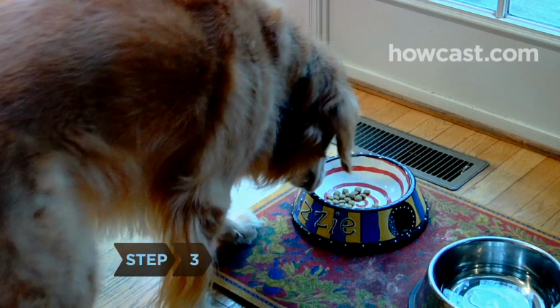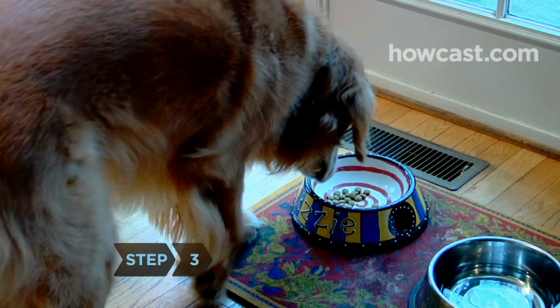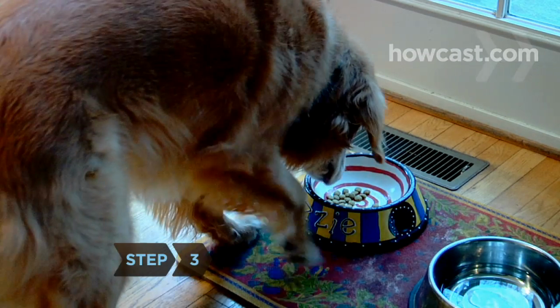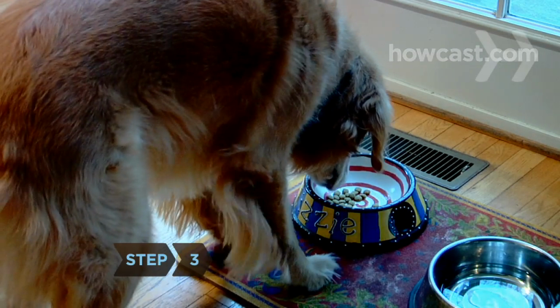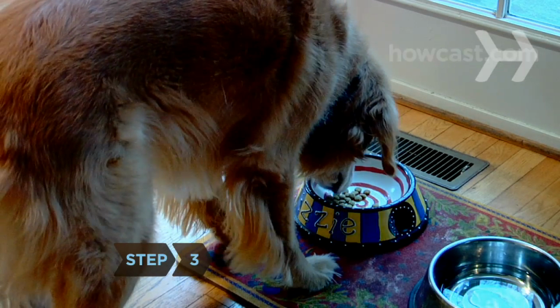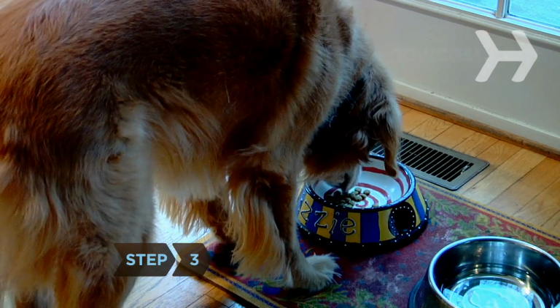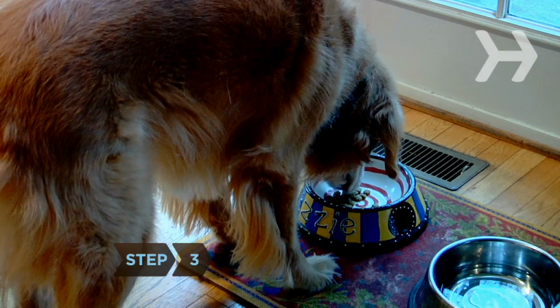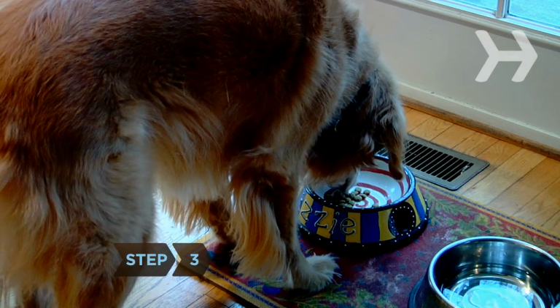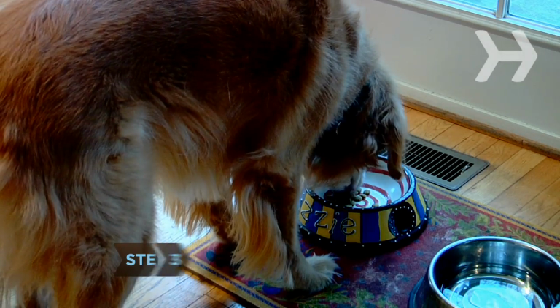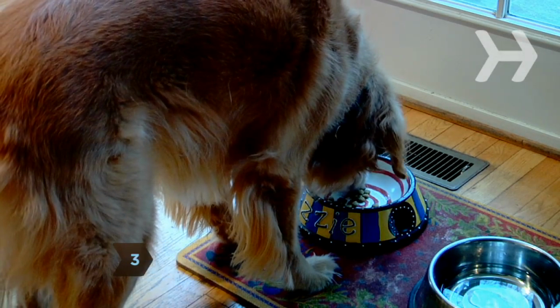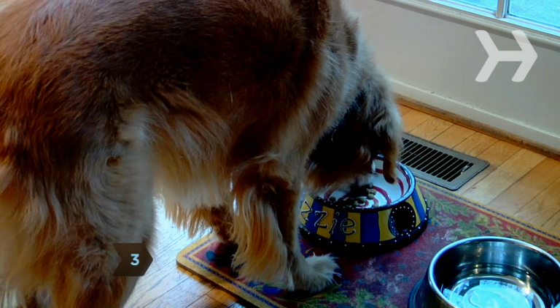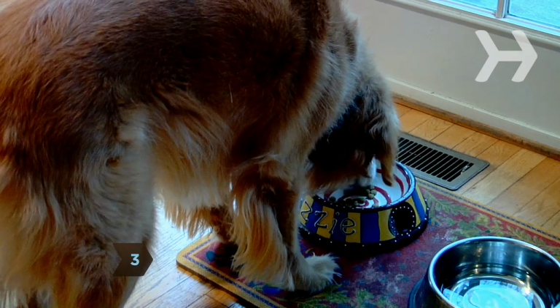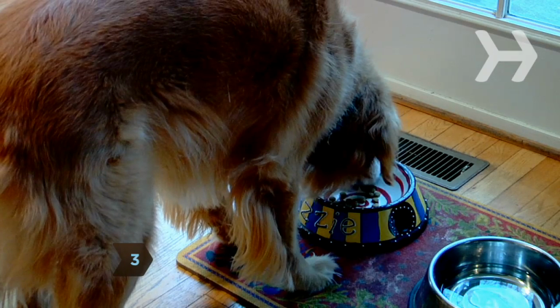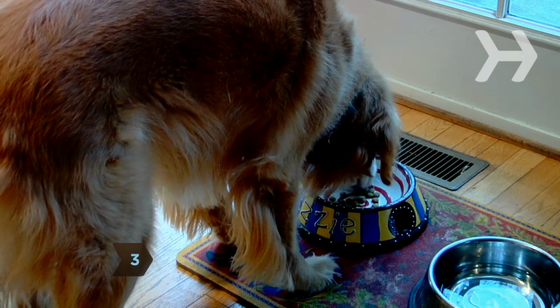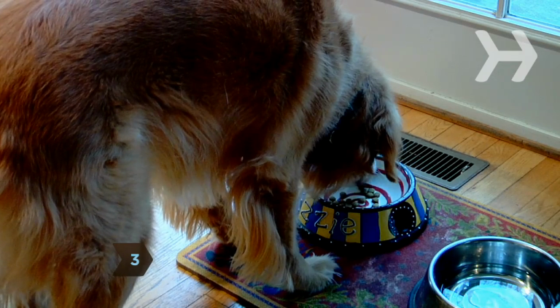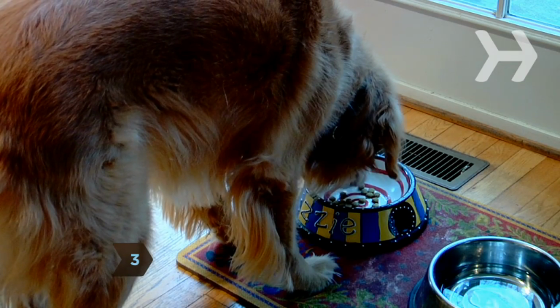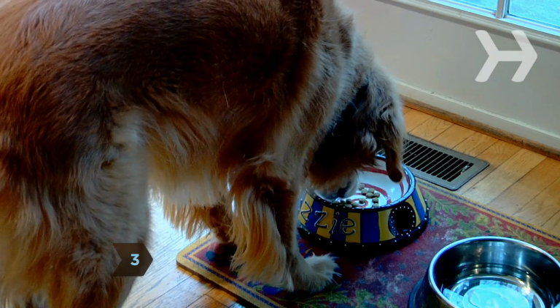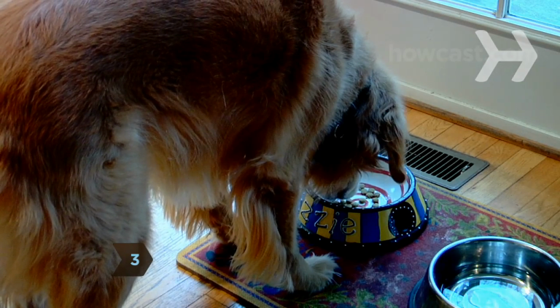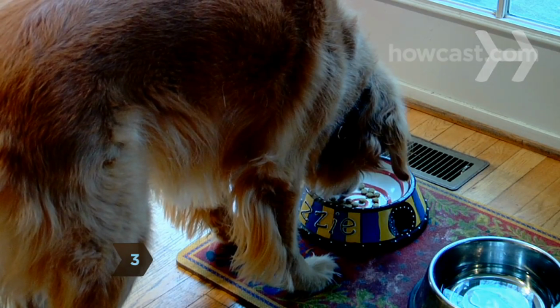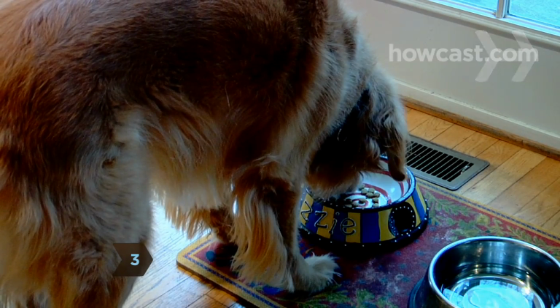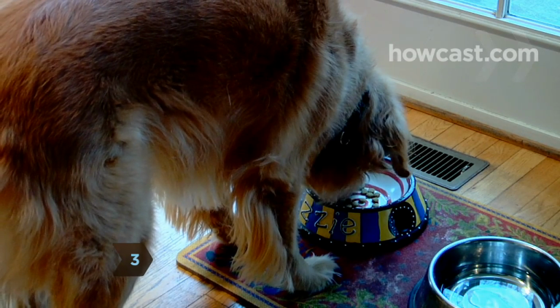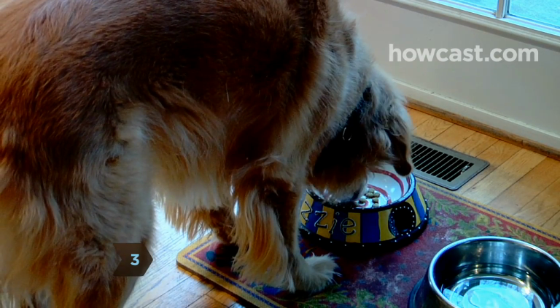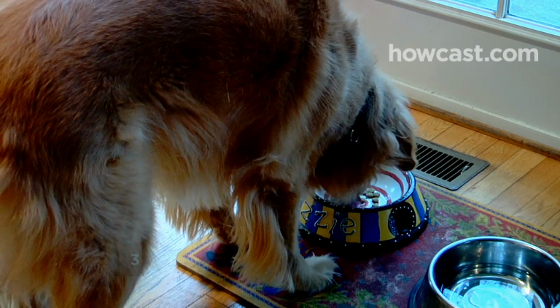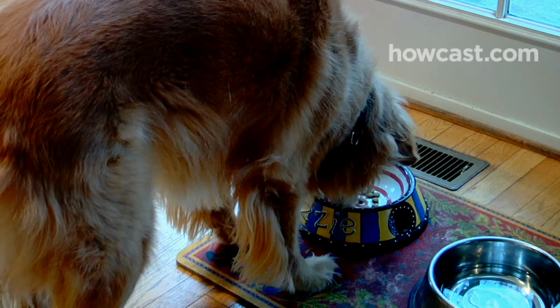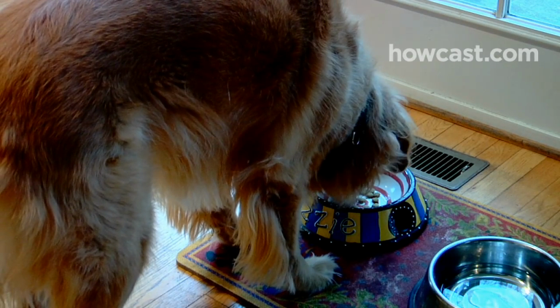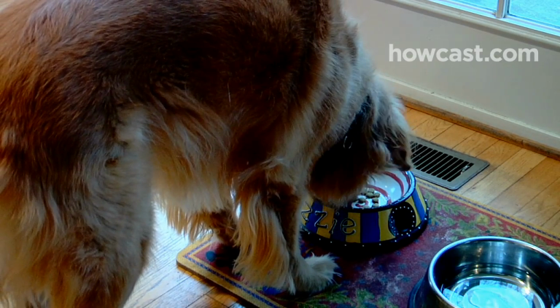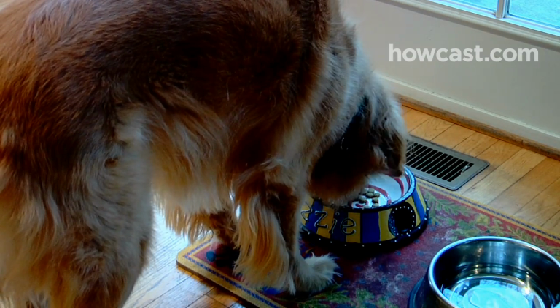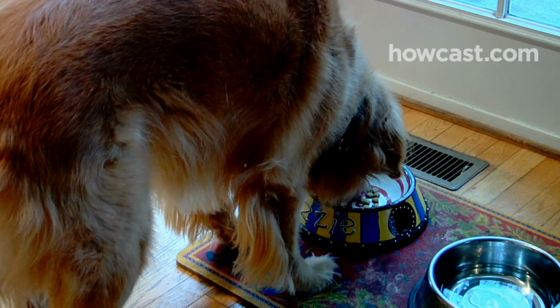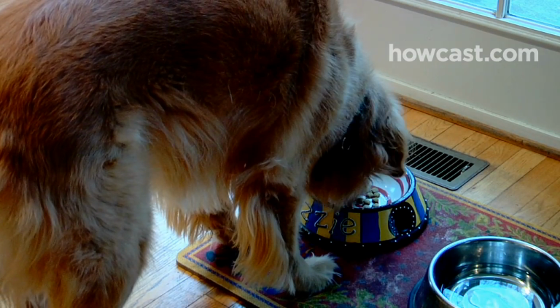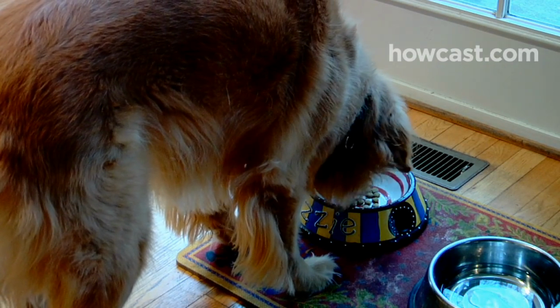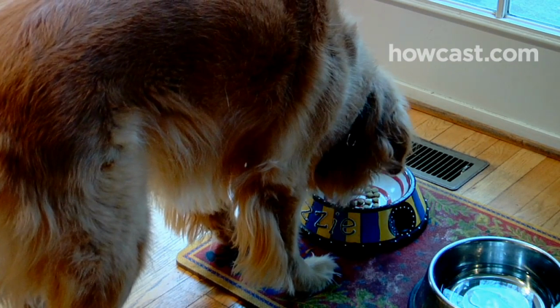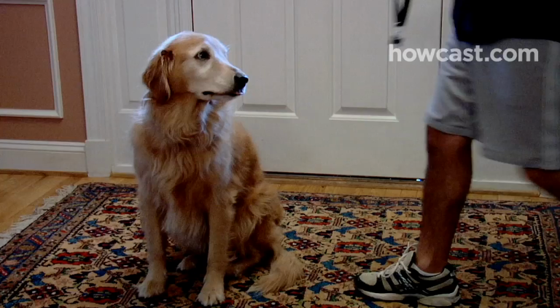Step 3. Avoid feeding your dog for three or four hours before a car ride, and consult your veterinarian if your dog gets car sick.